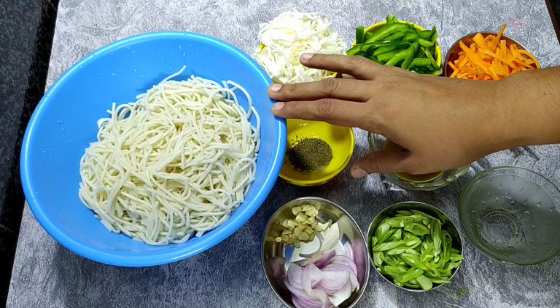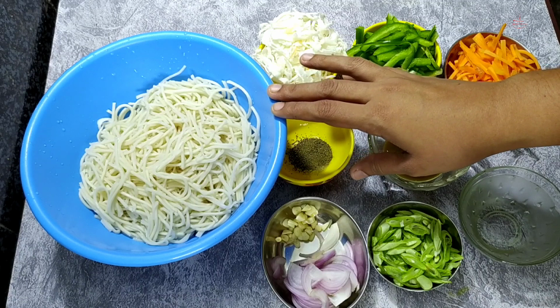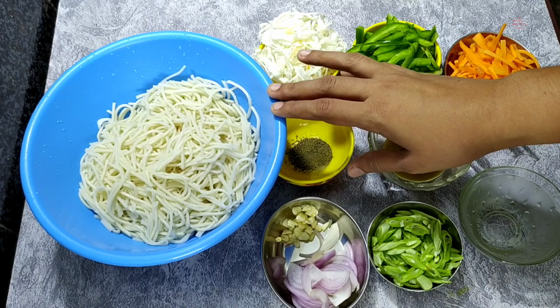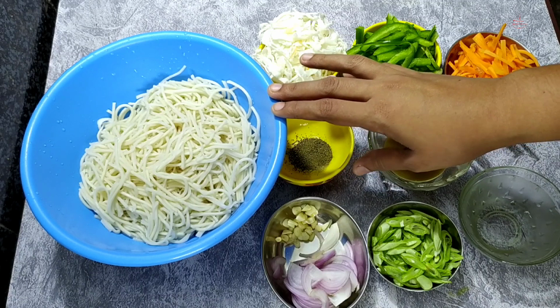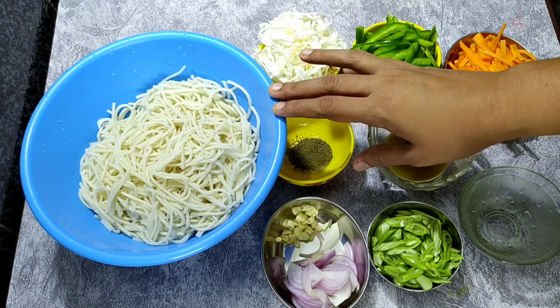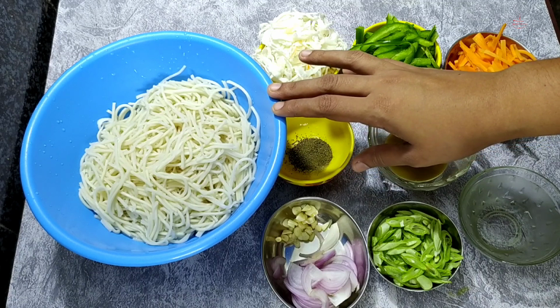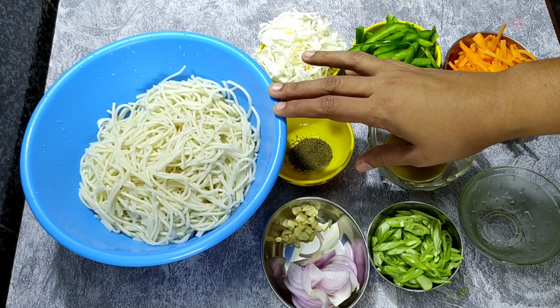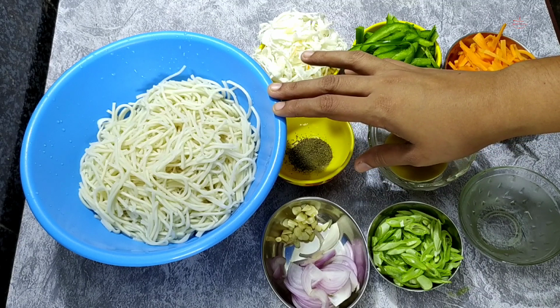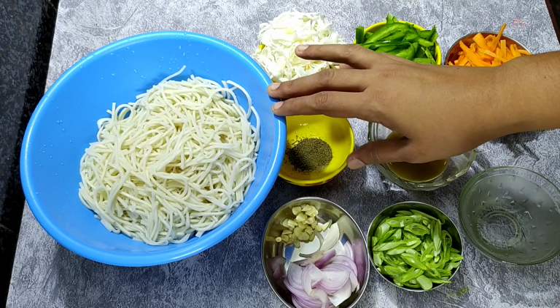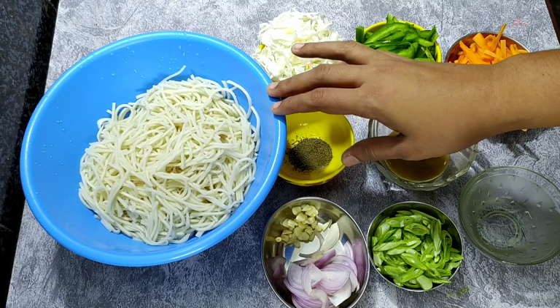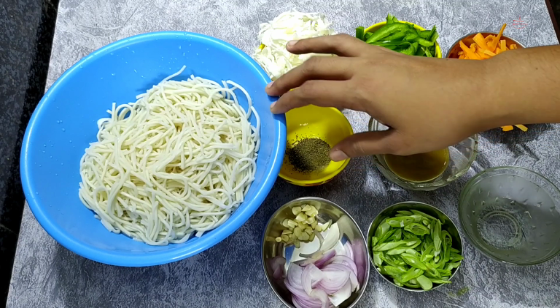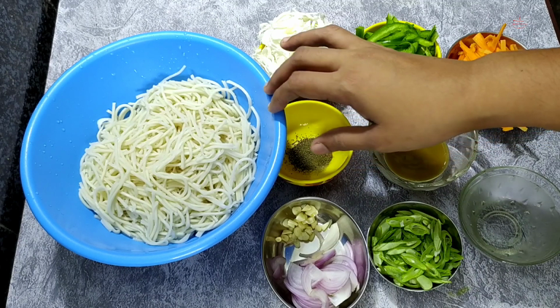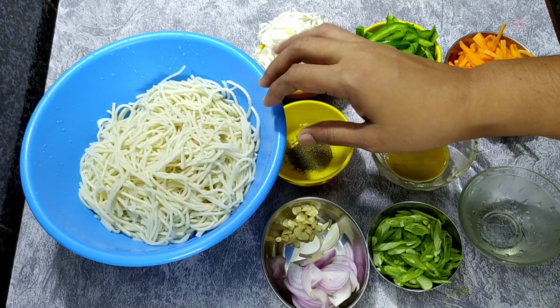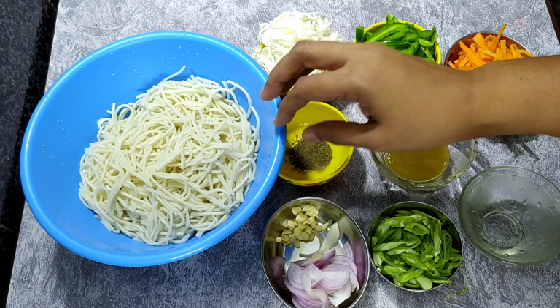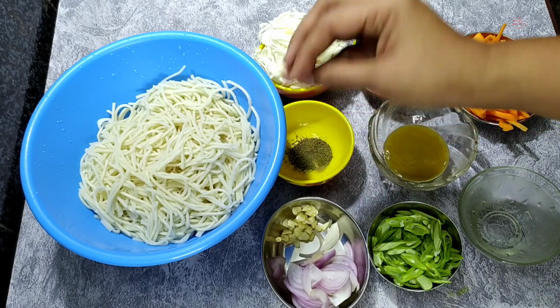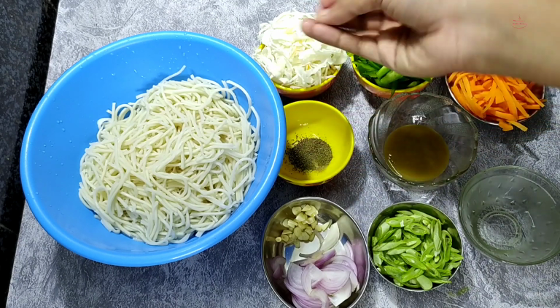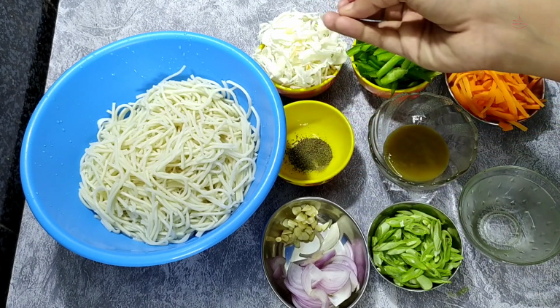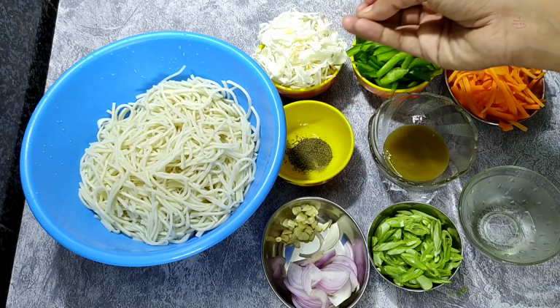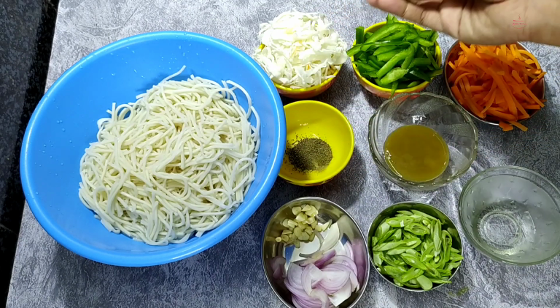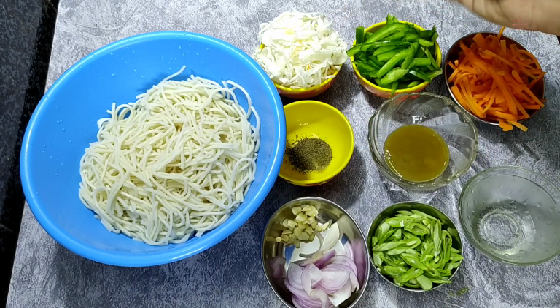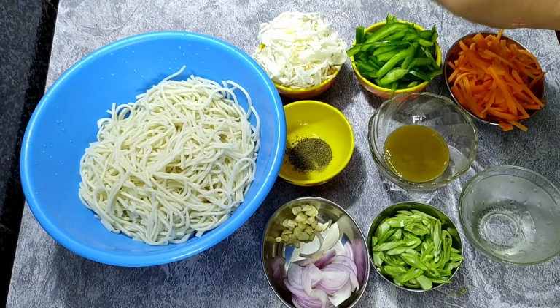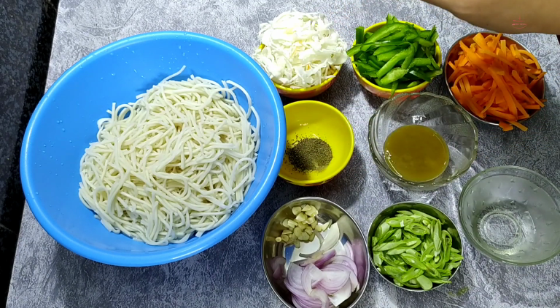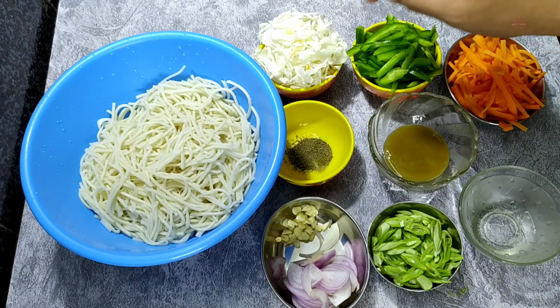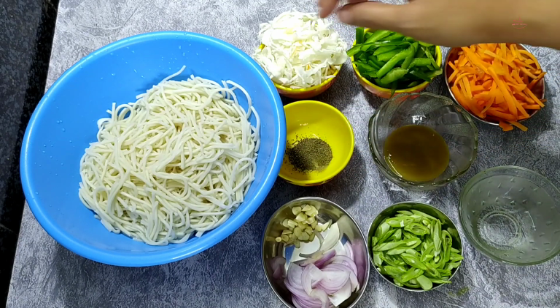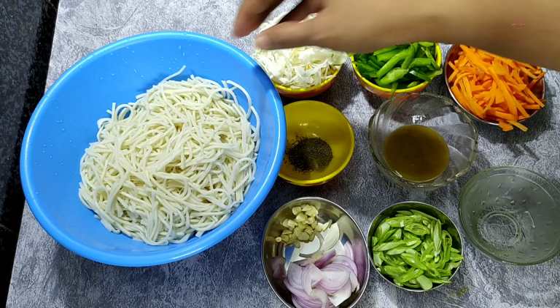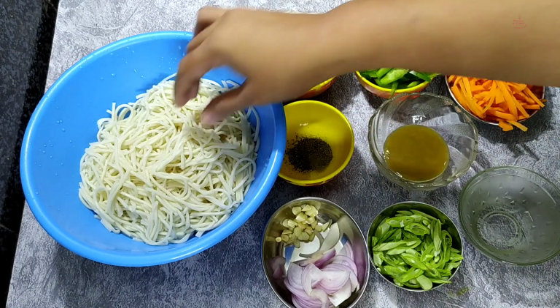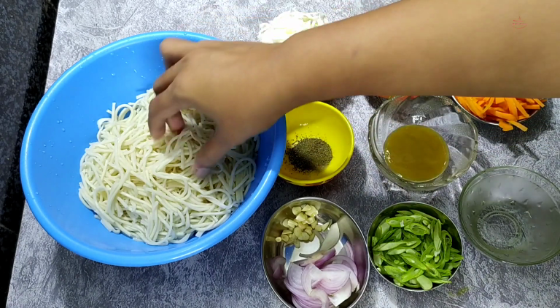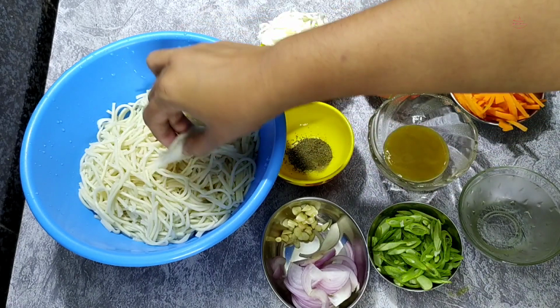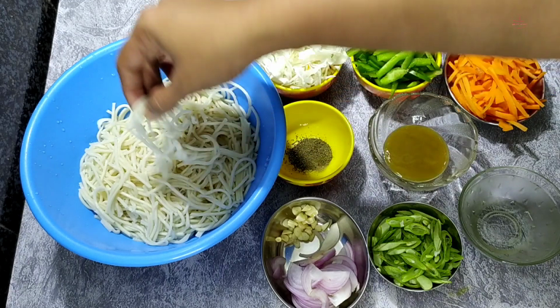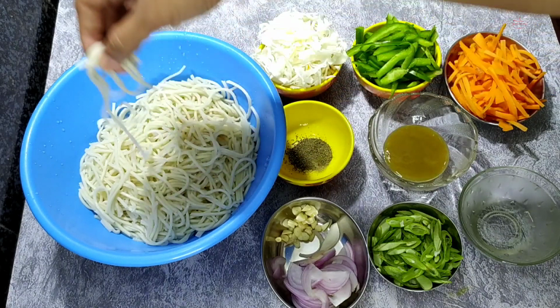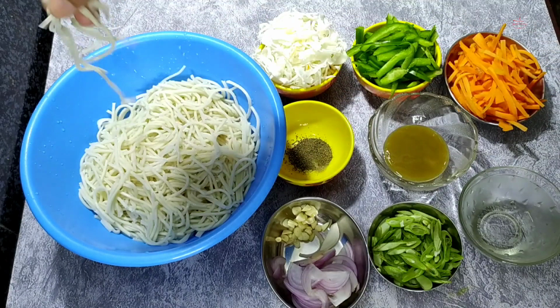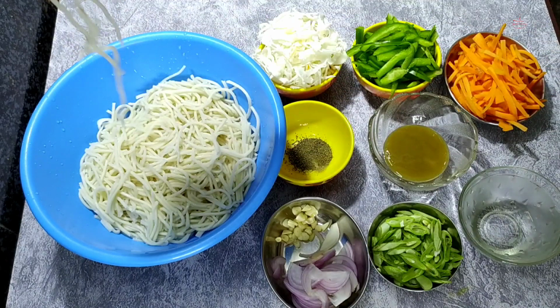You can add rice as well. Do it according to your taste. This is the correct way.